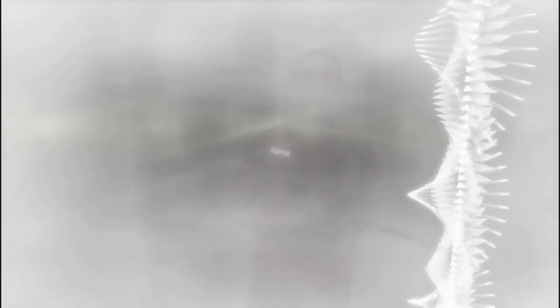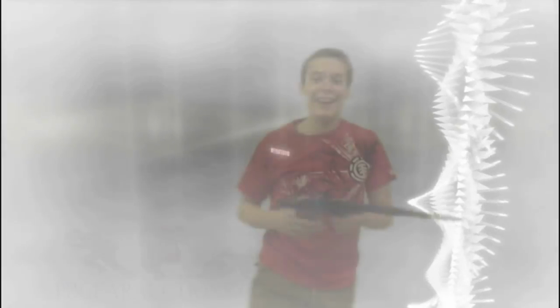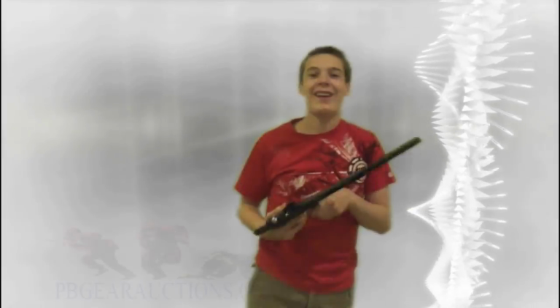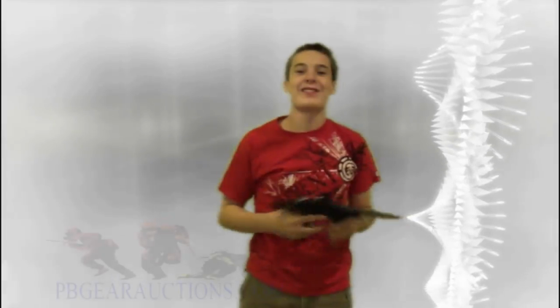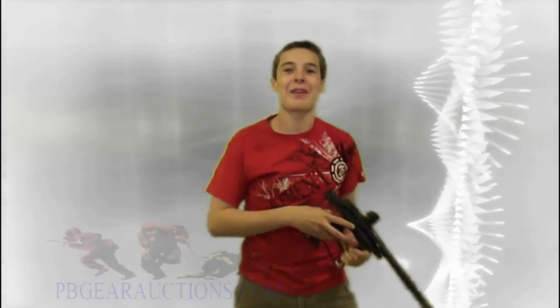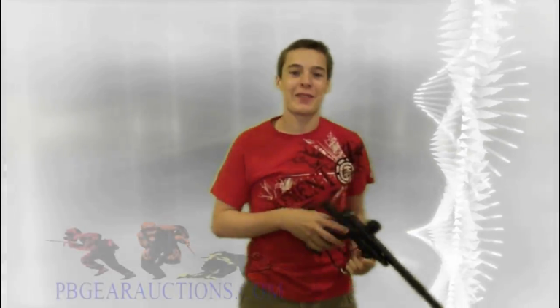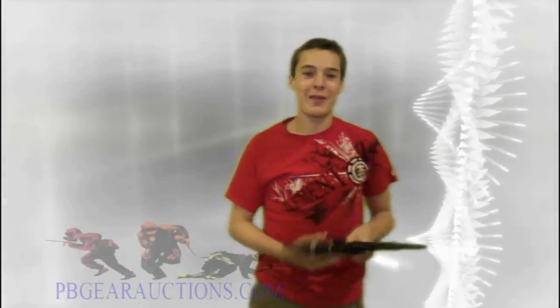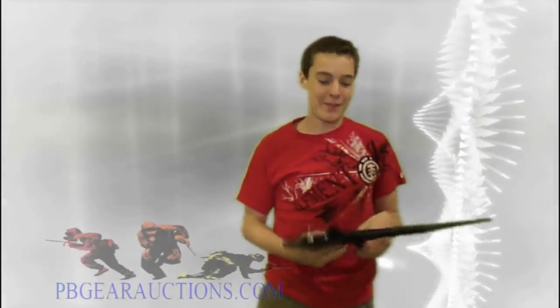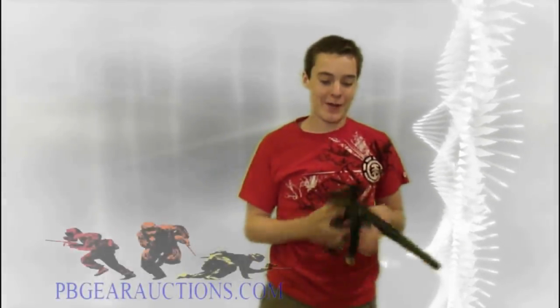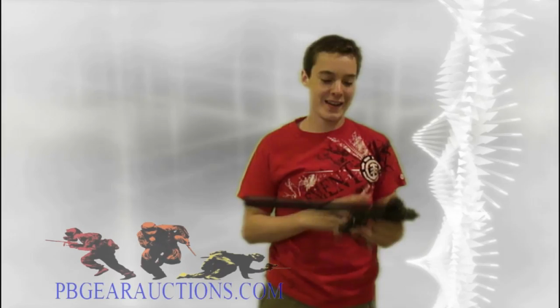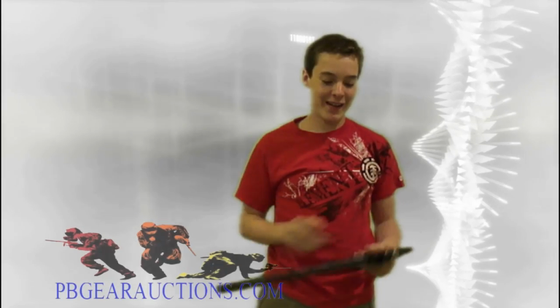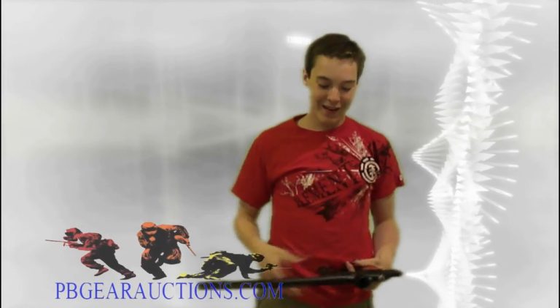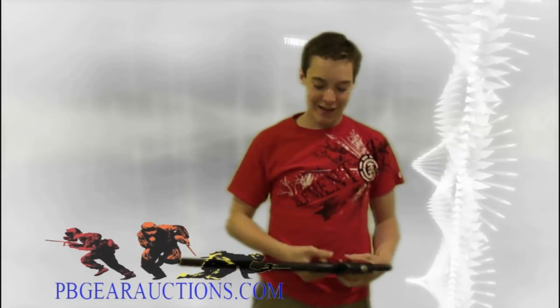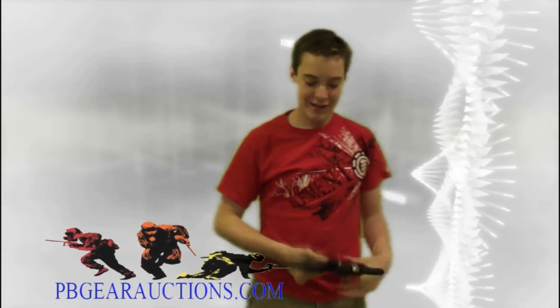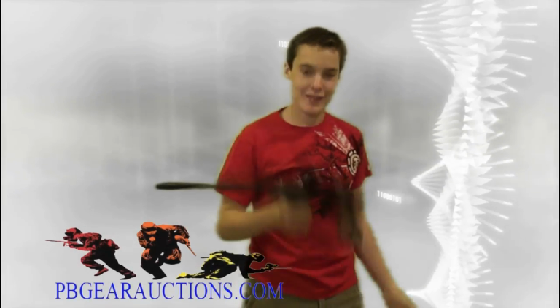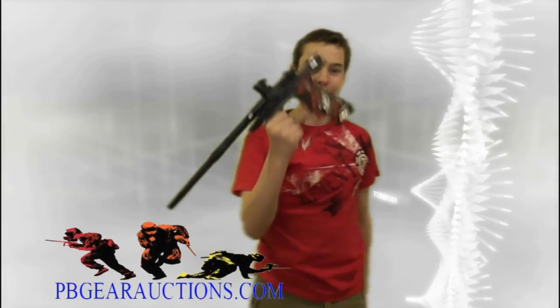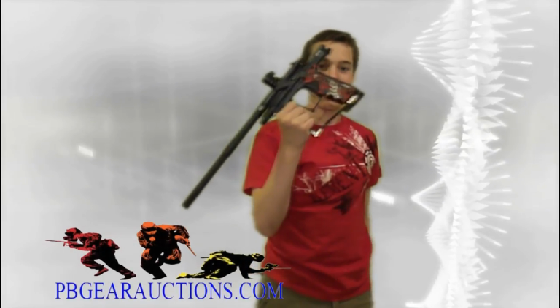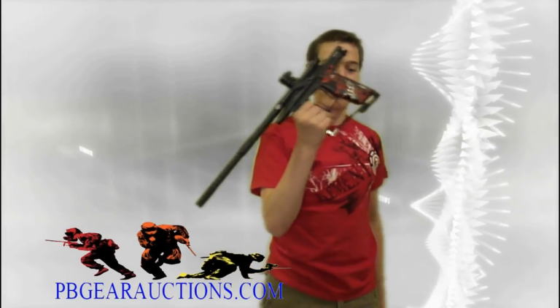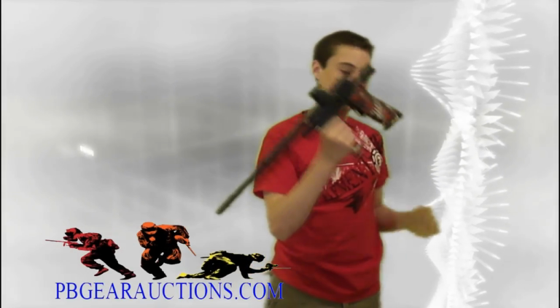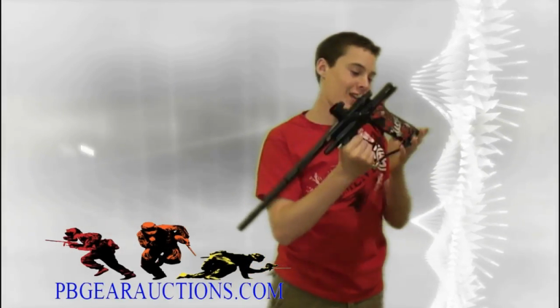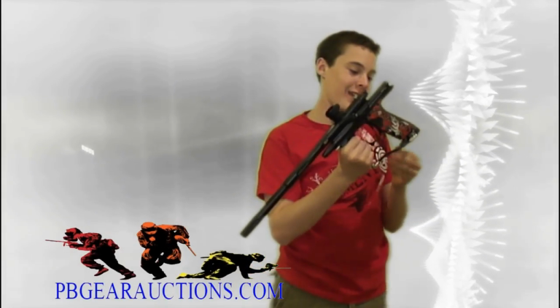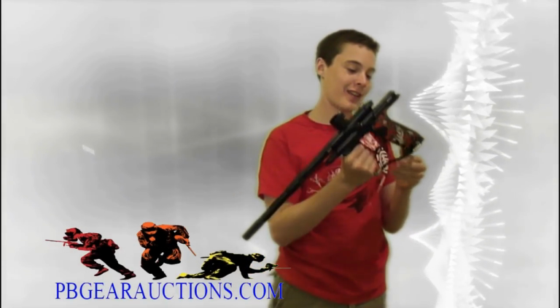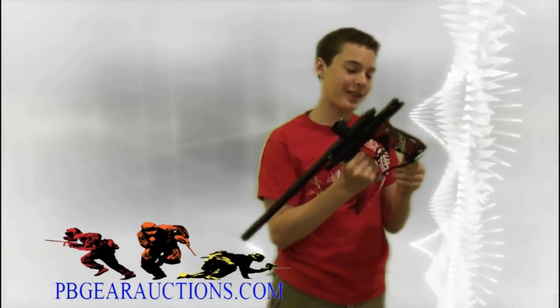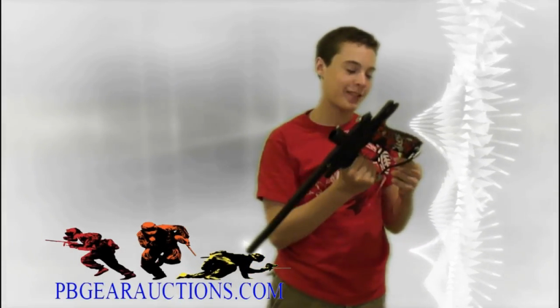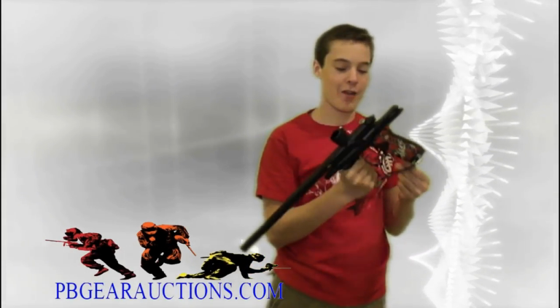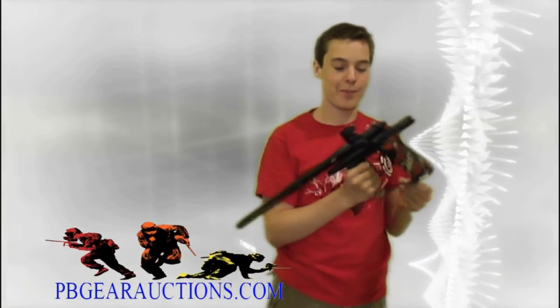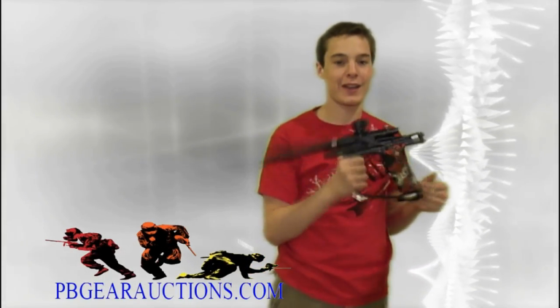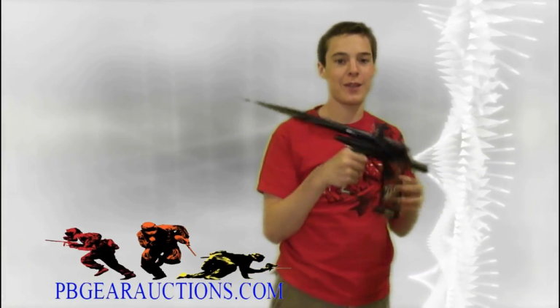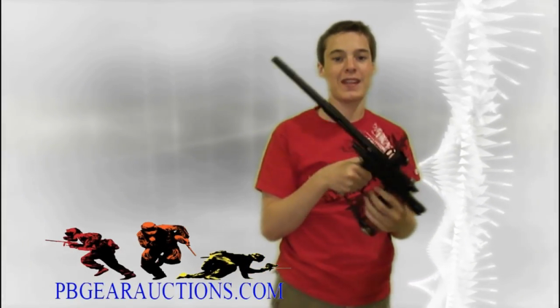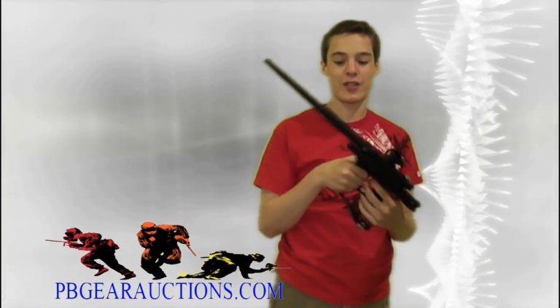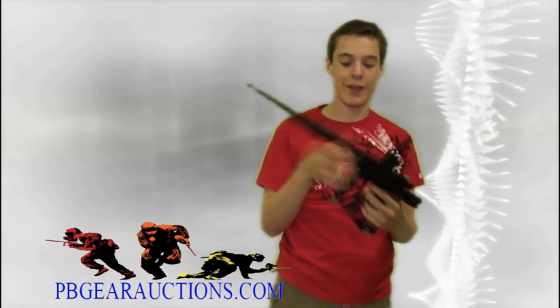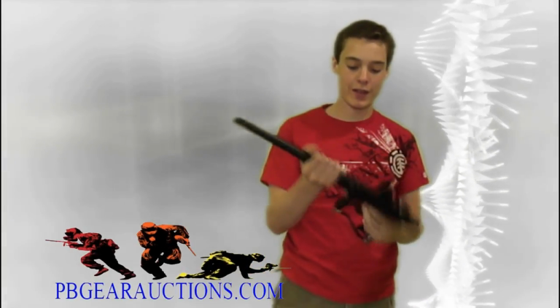Hey guys, it's Jeff from Tone of Hey Paulin here. I got my new gun — it's the Planet Eclipse Ego 7.